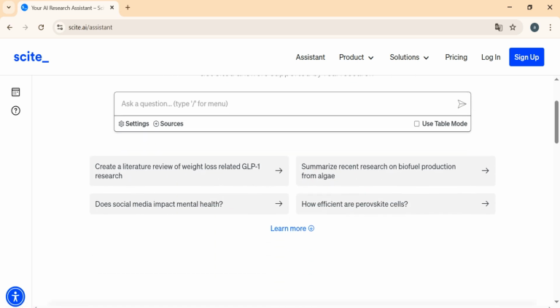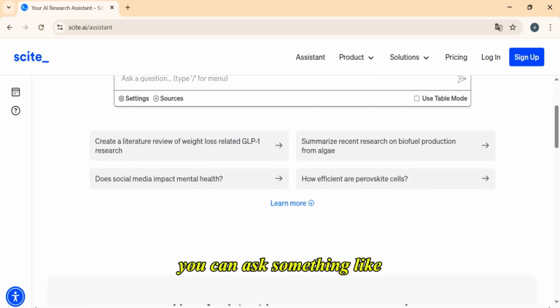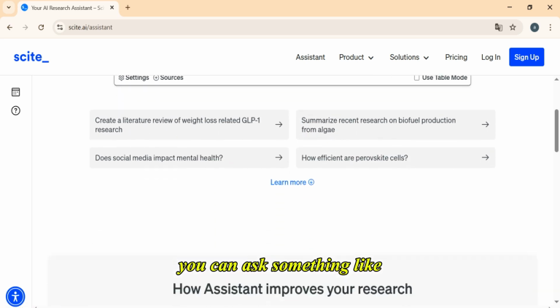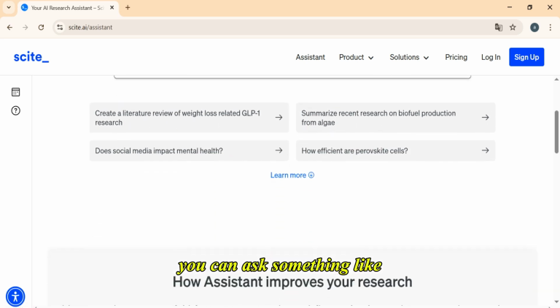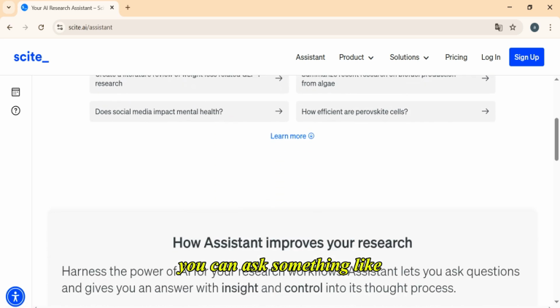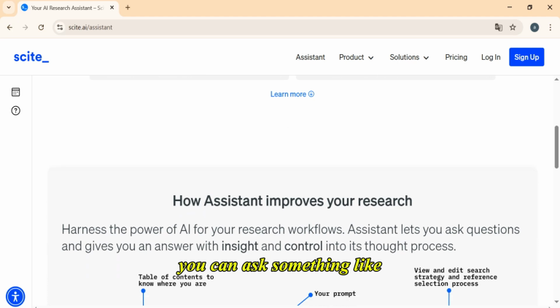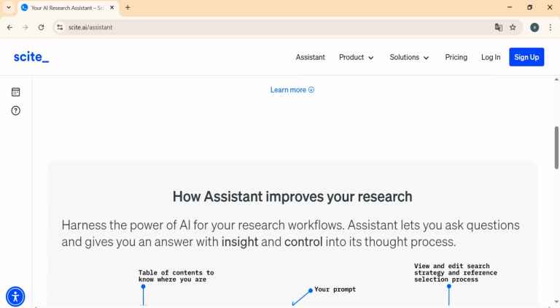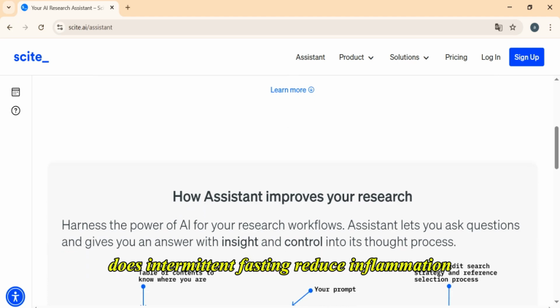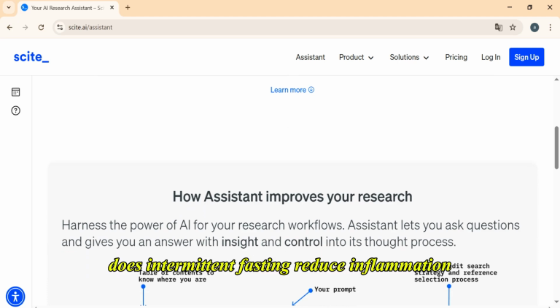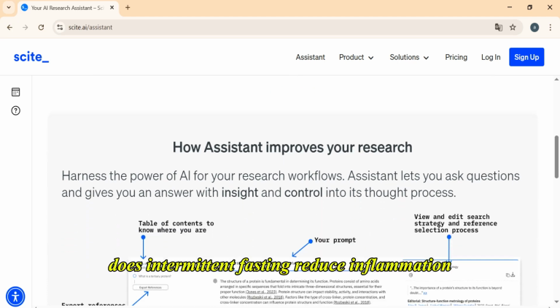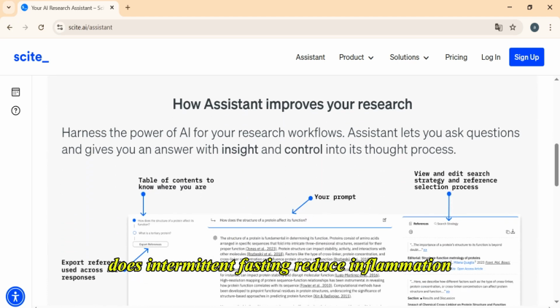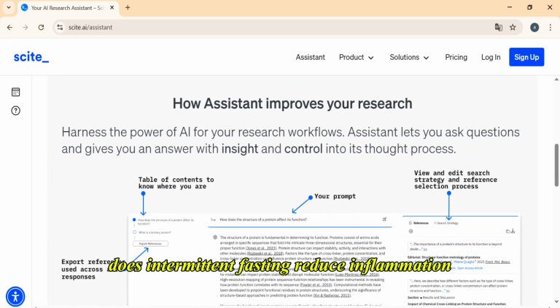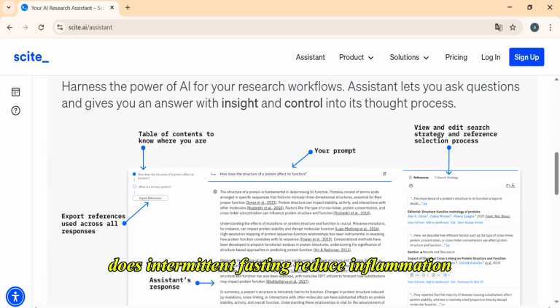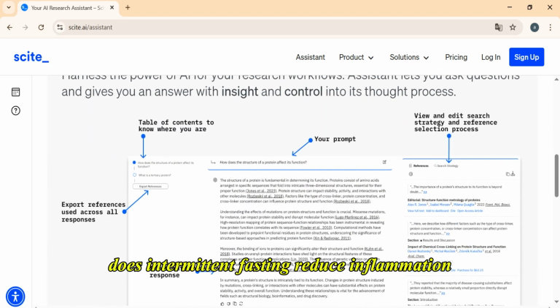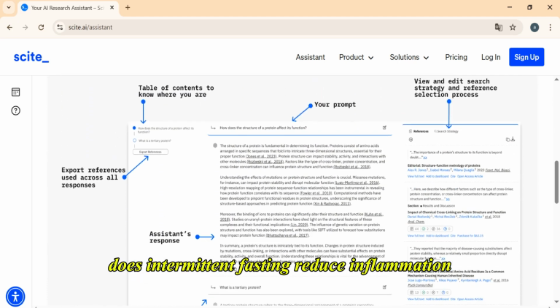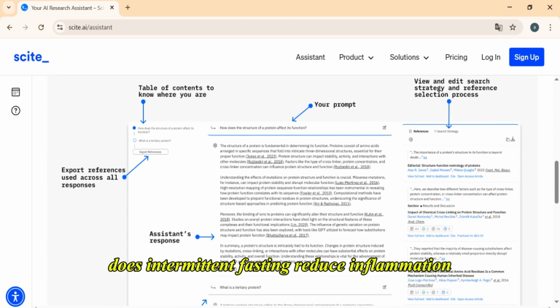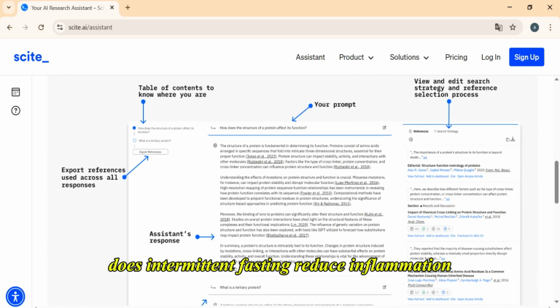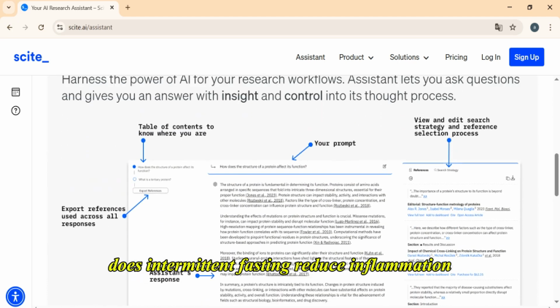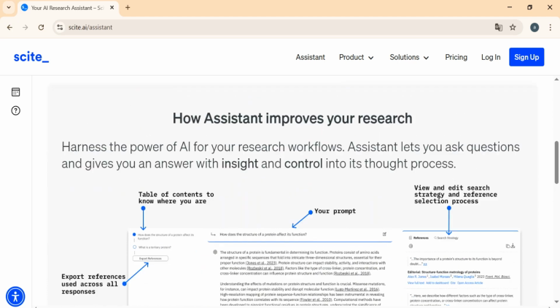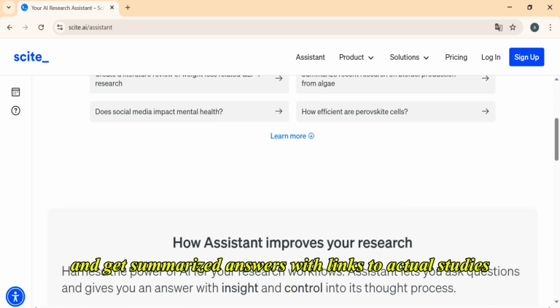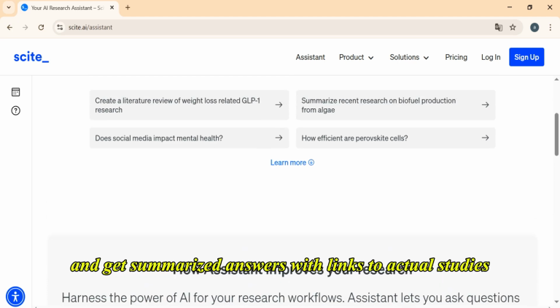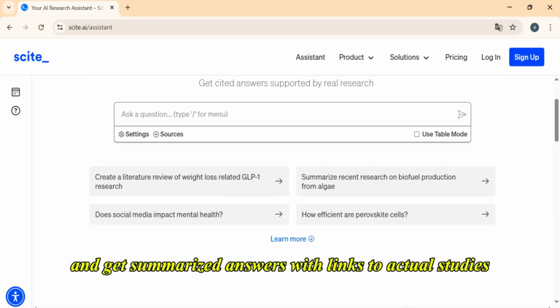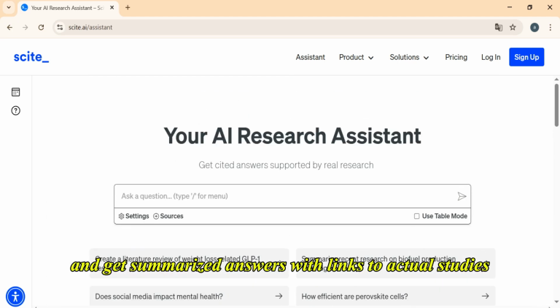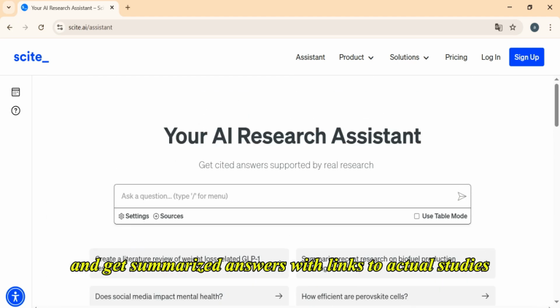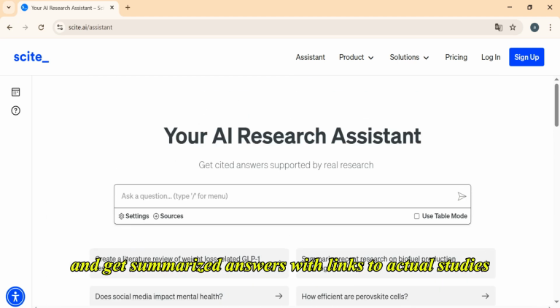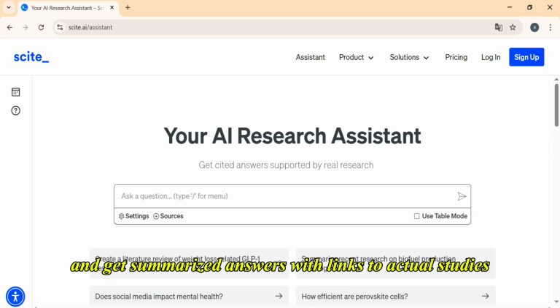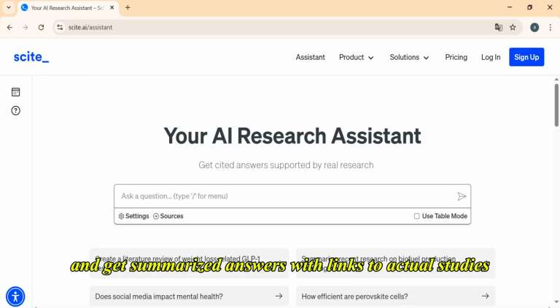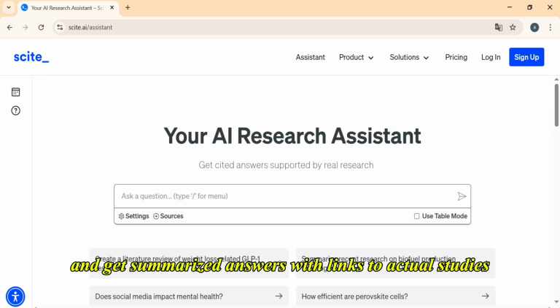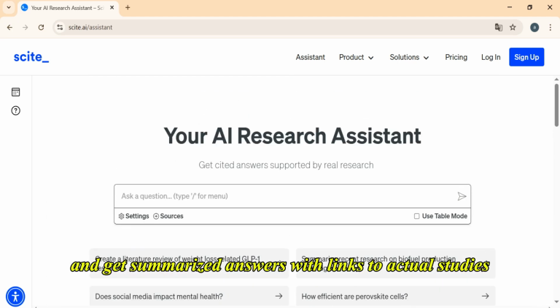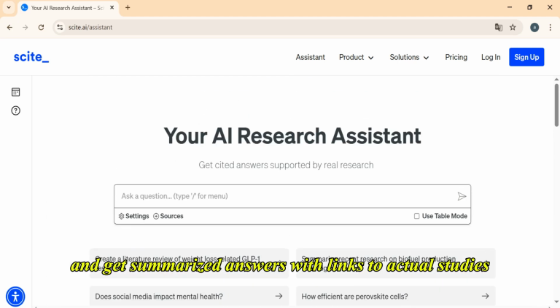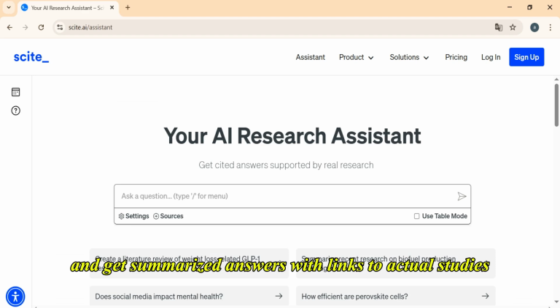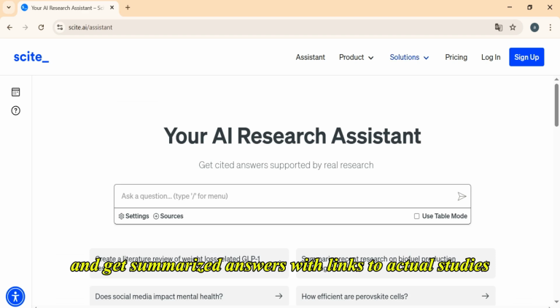You can ask something like, 'Does intermittent fasting reduce inflammation?' and get summarized answers with links to actual studies.